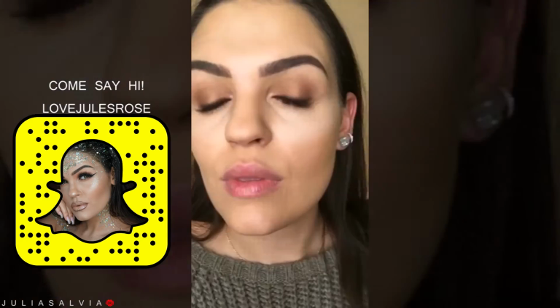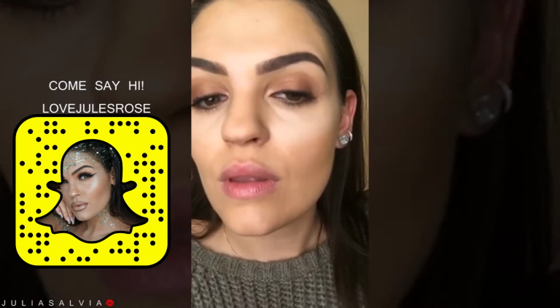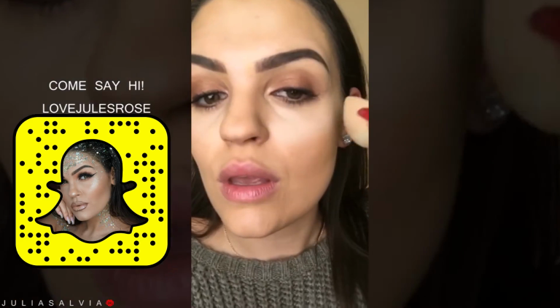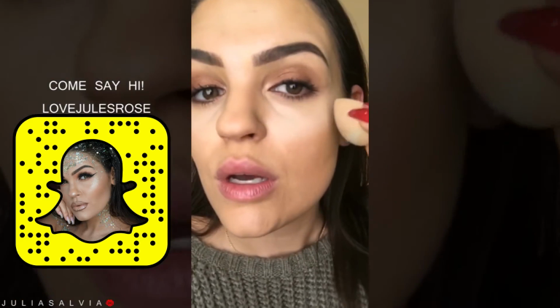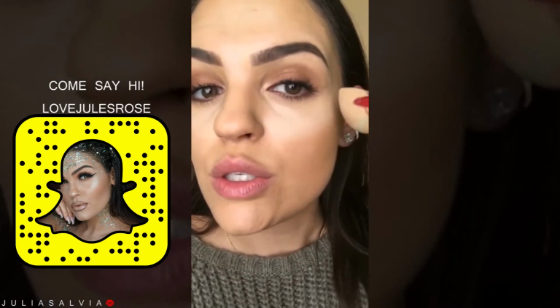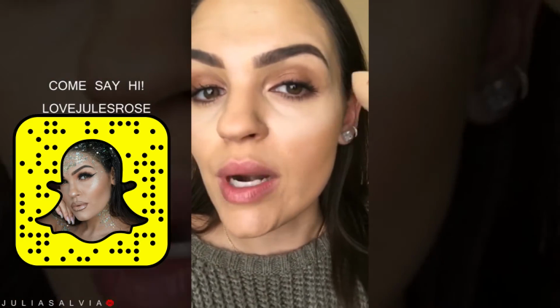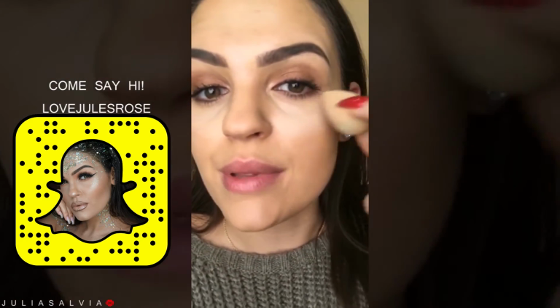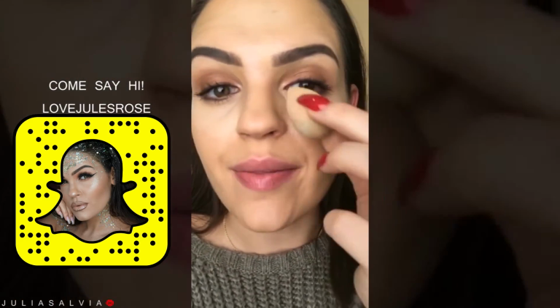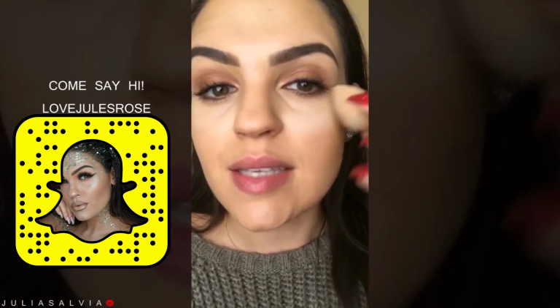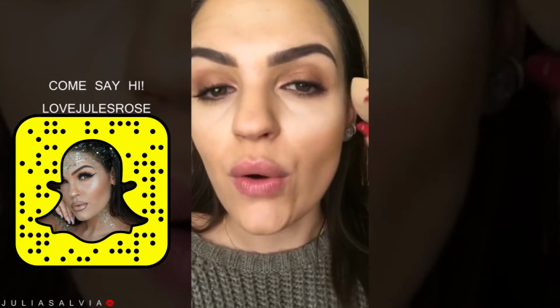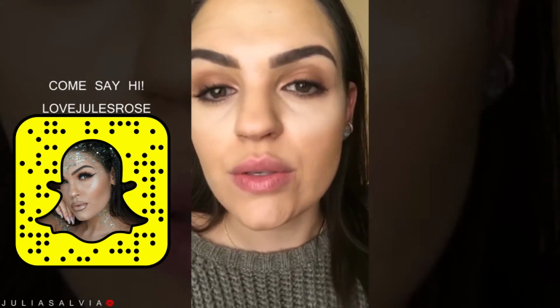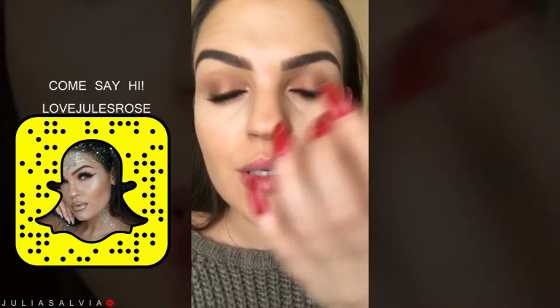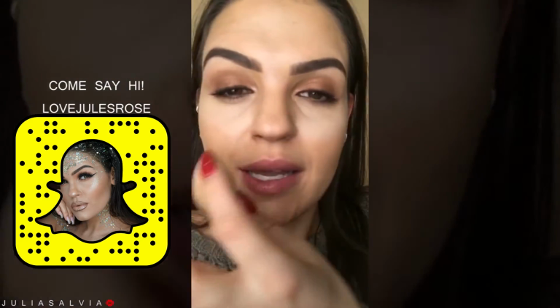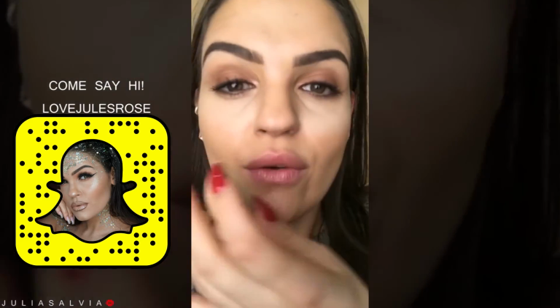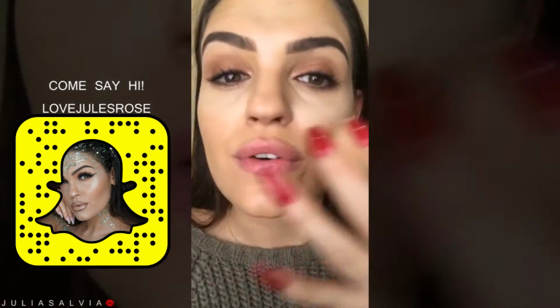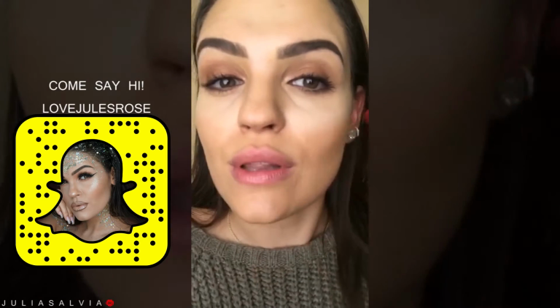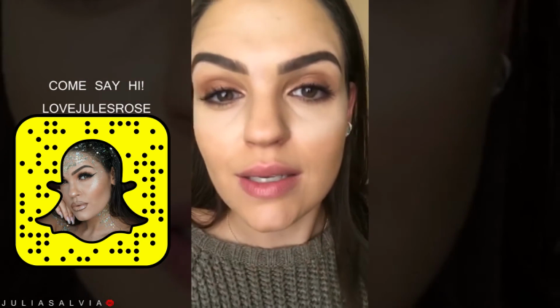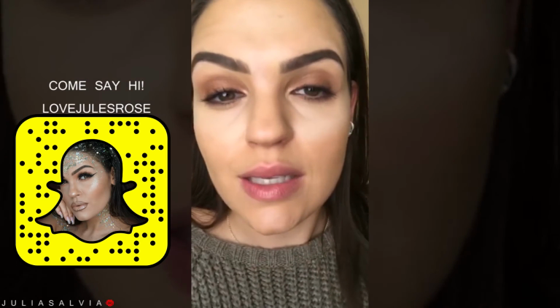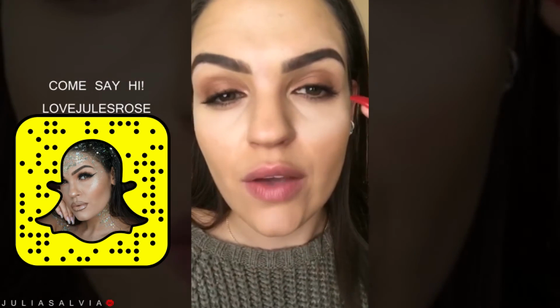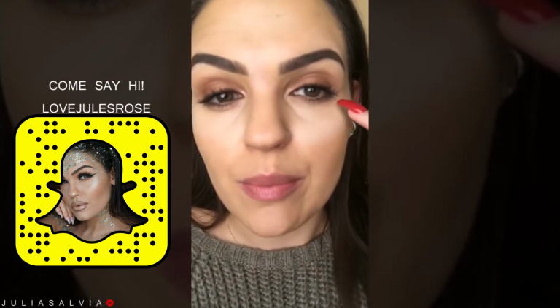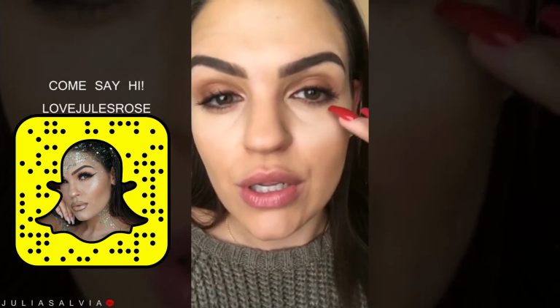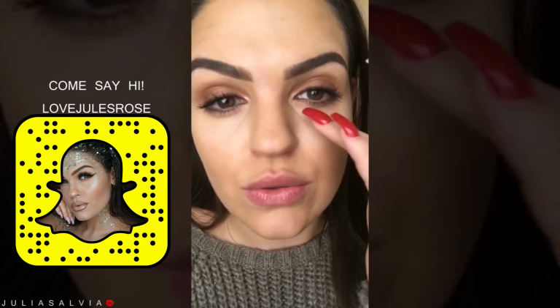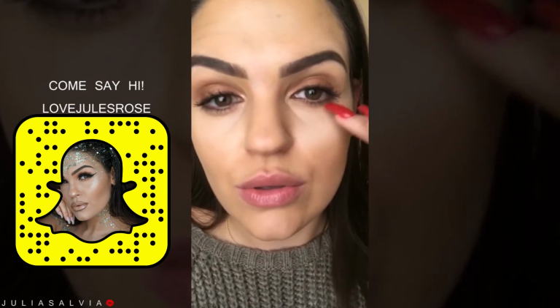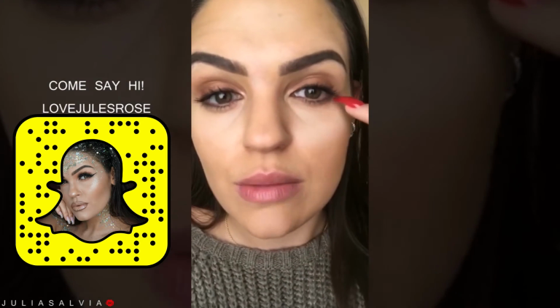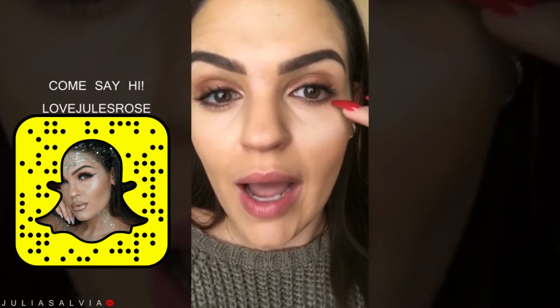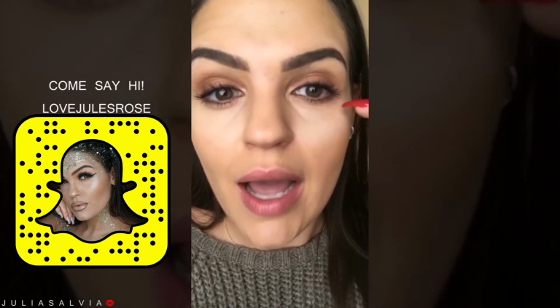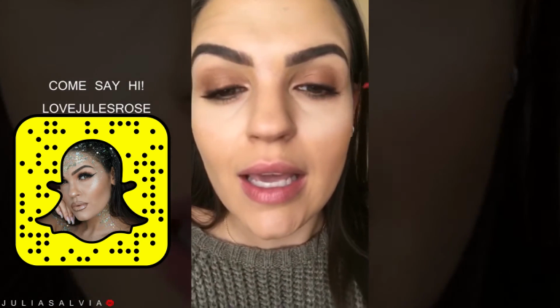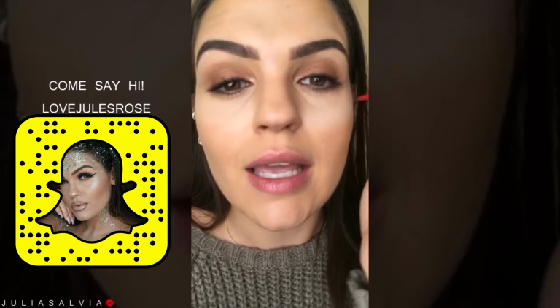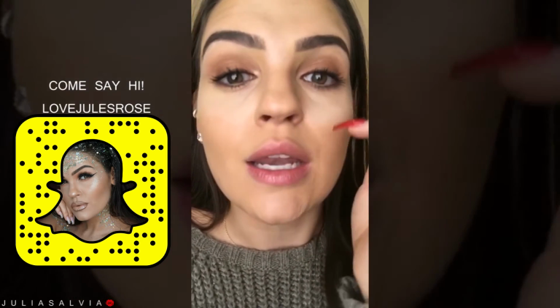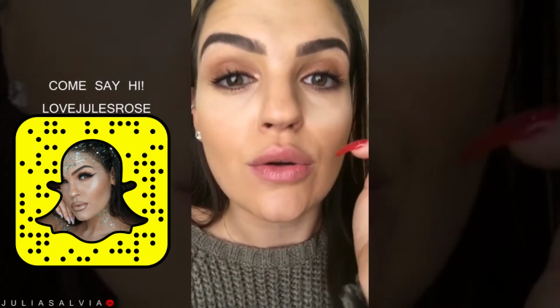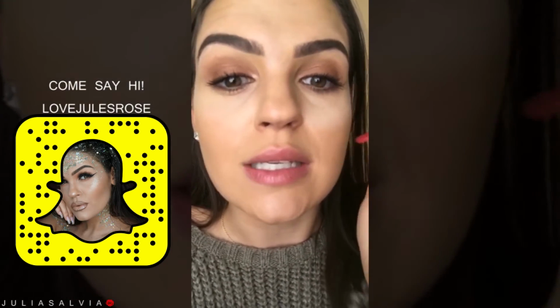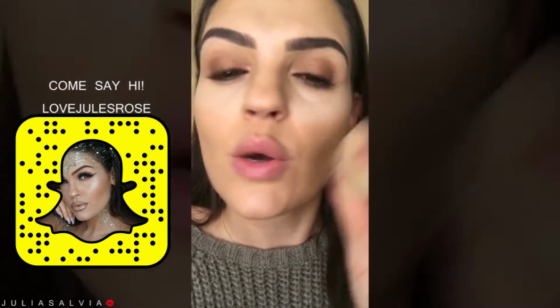So when I blend this out, it's going to blend out flawlessly. If I put it too close to my eye, it can crease. We don't want that.